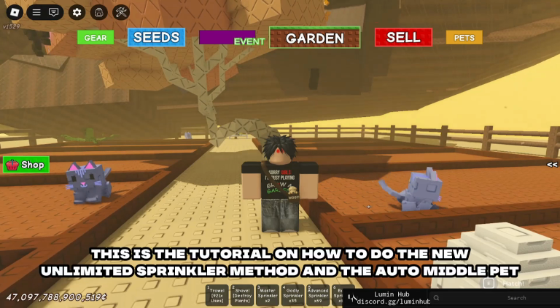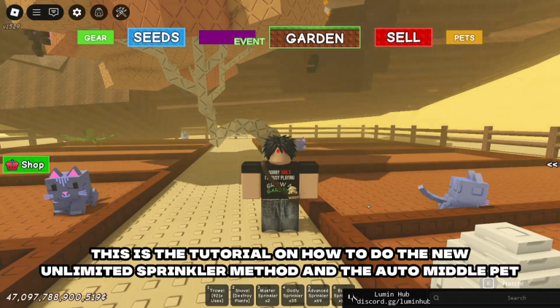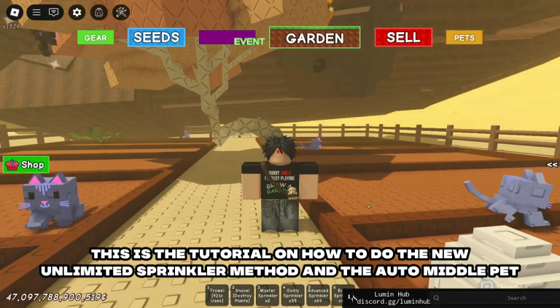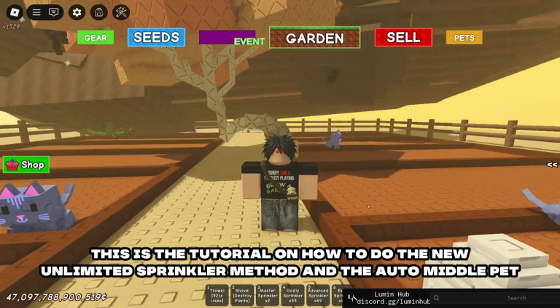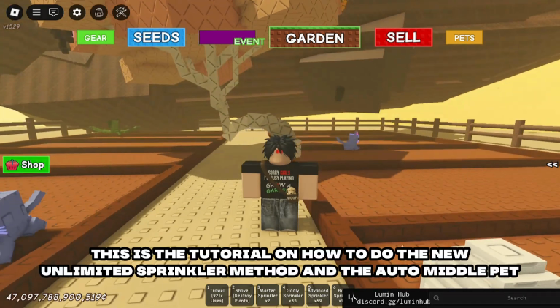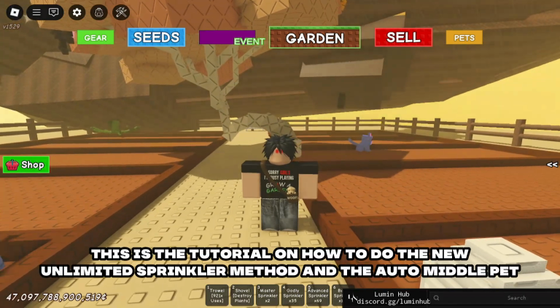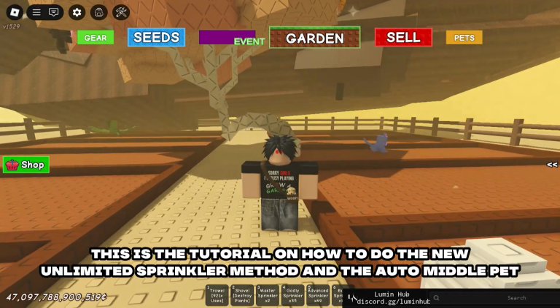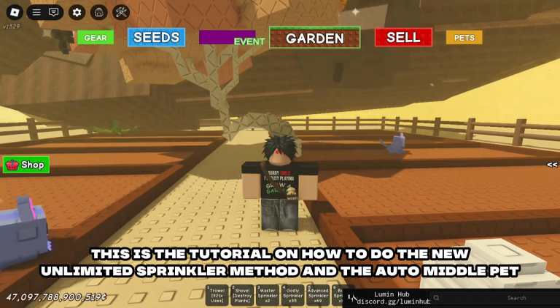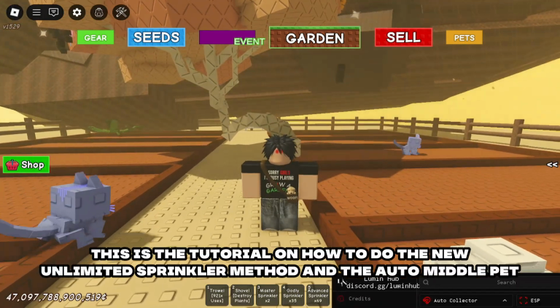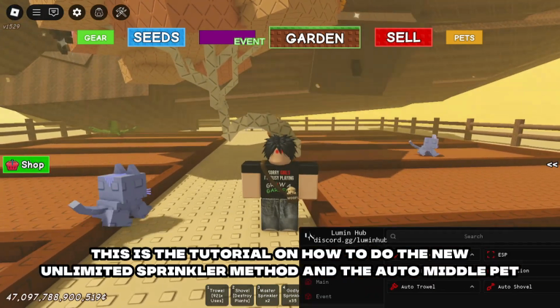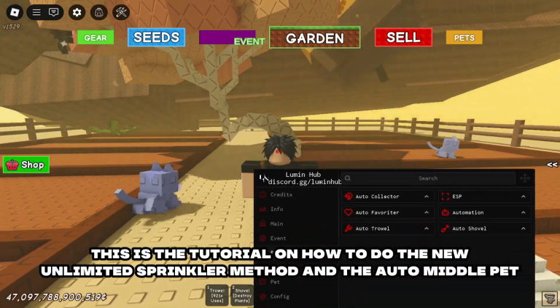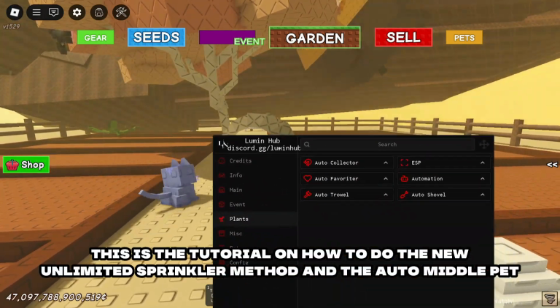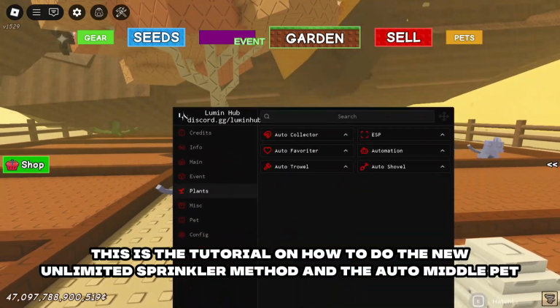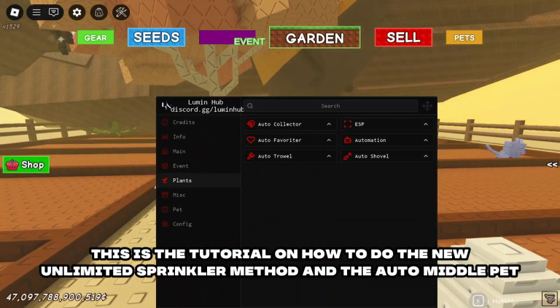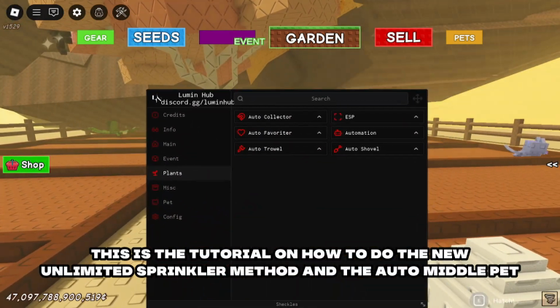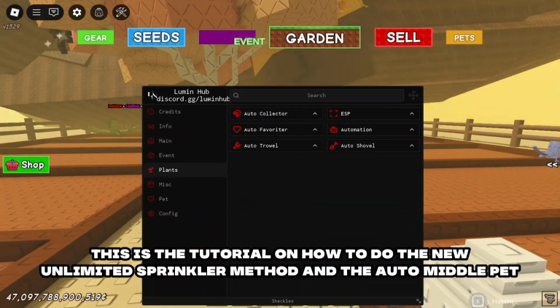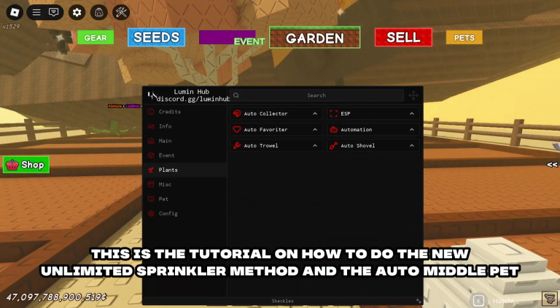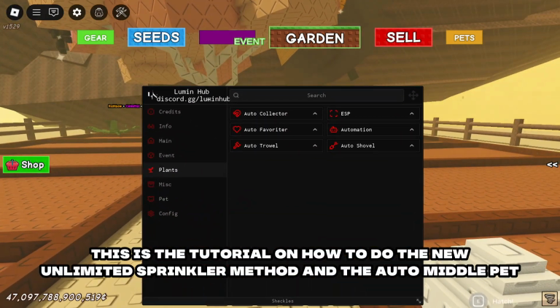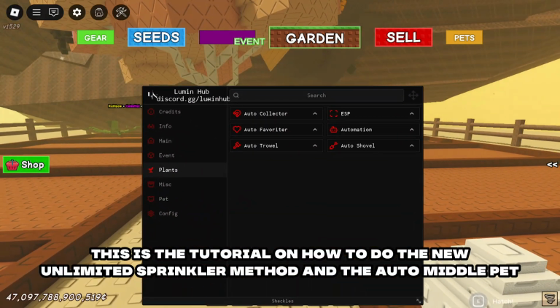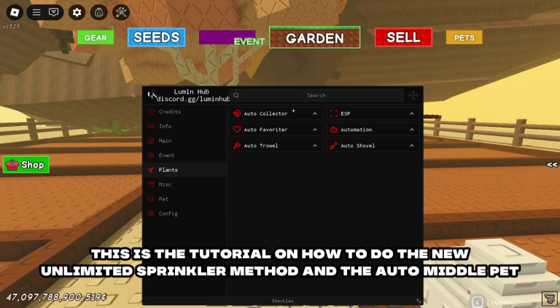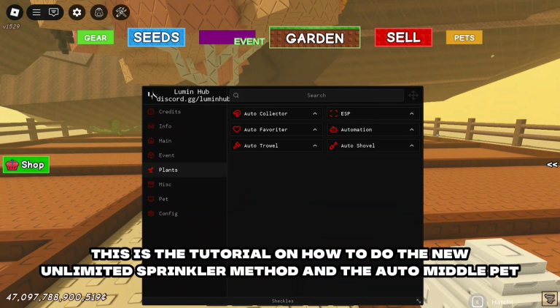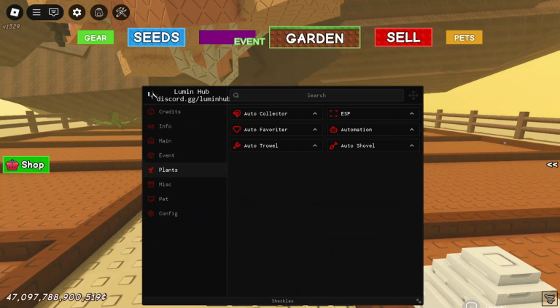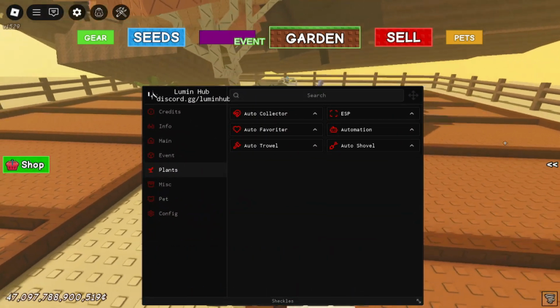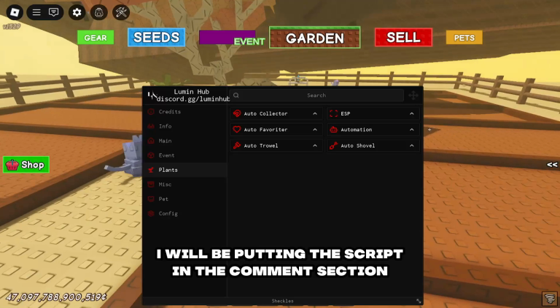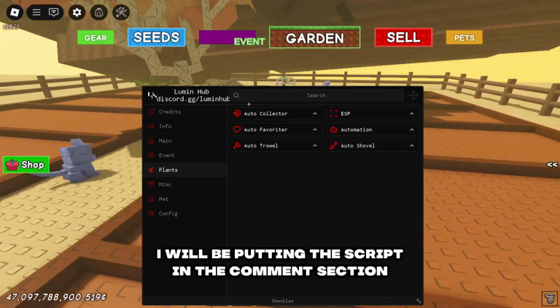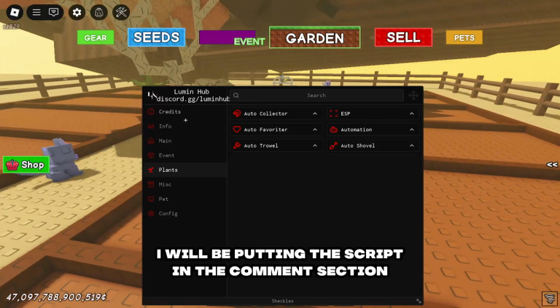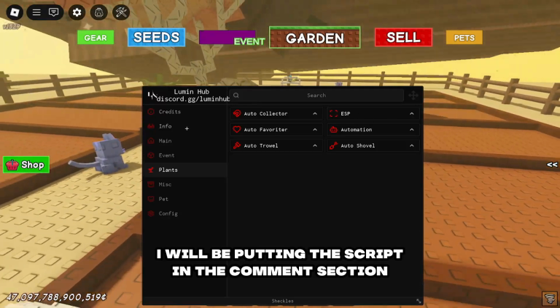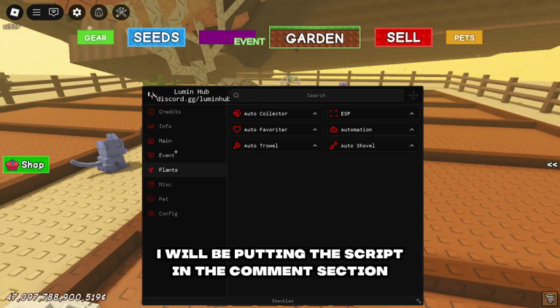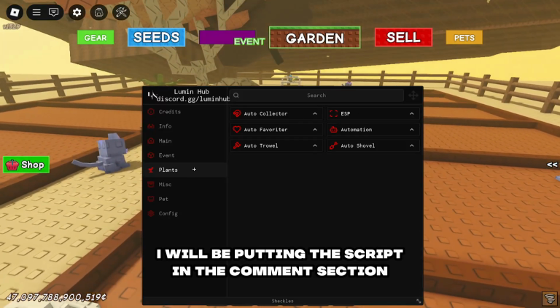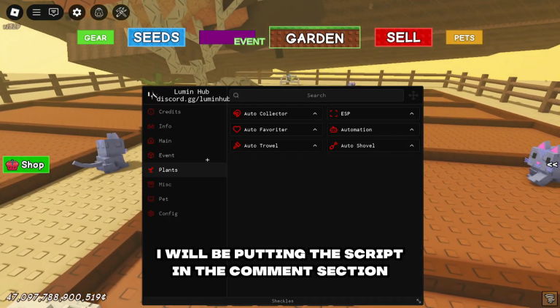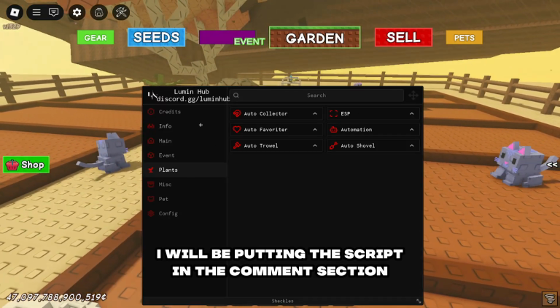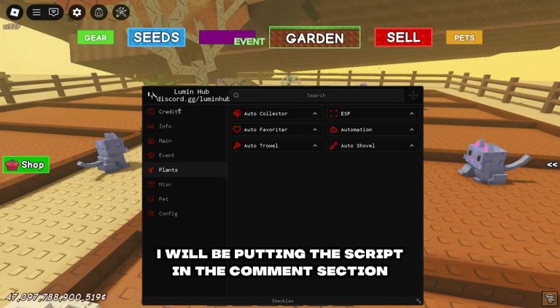This is the tutorial on how to do the new unlimited sprinkler method in the Auto Middle Pet. I will be putting the script in the comments section.